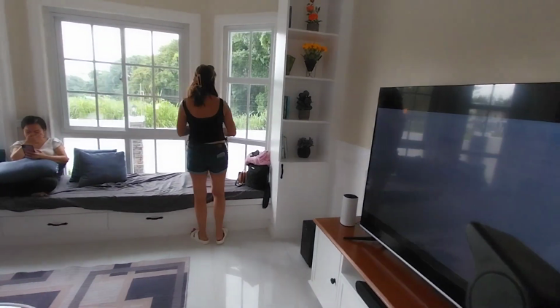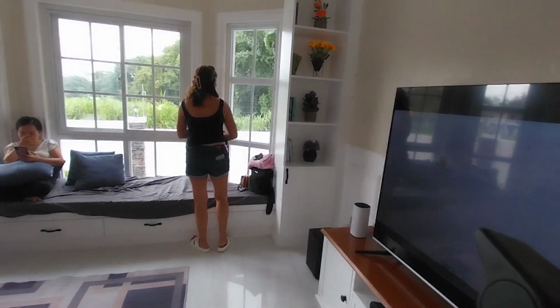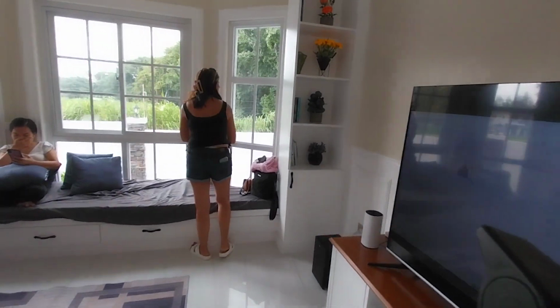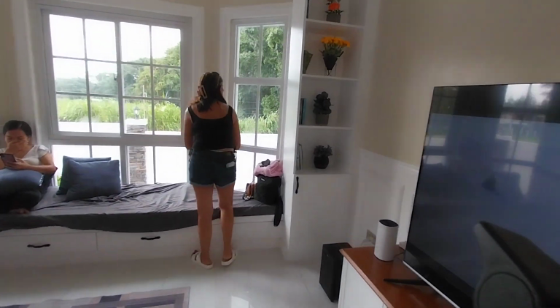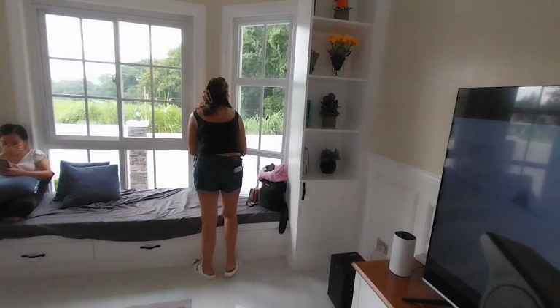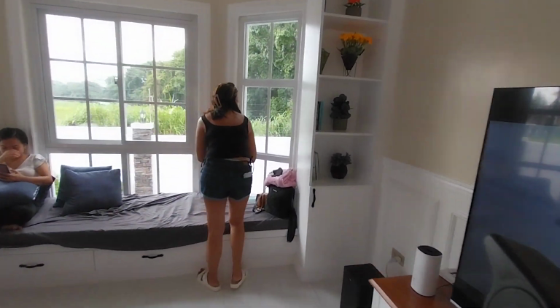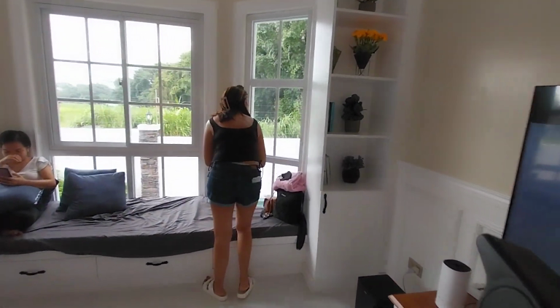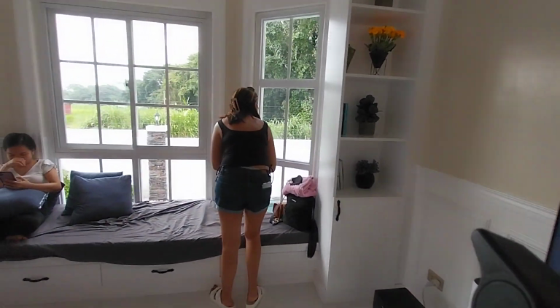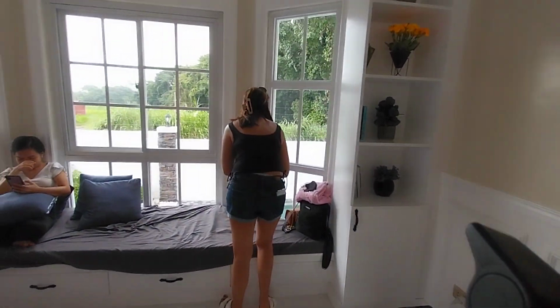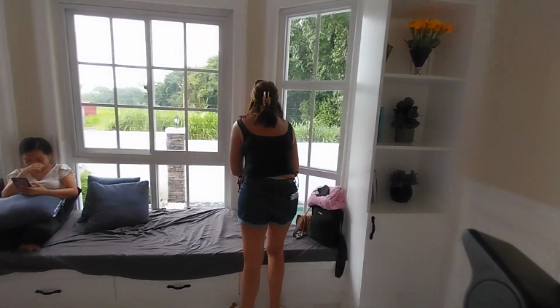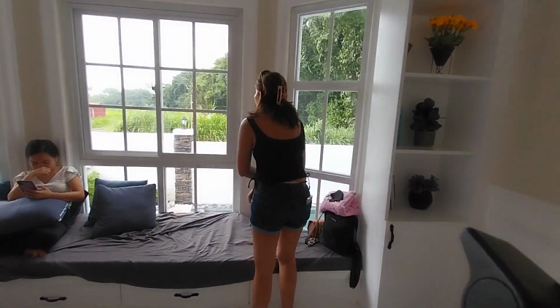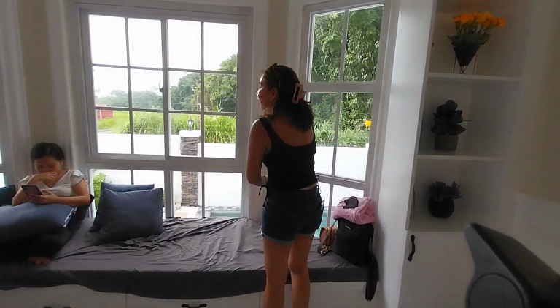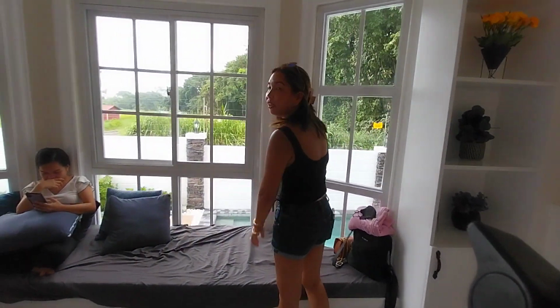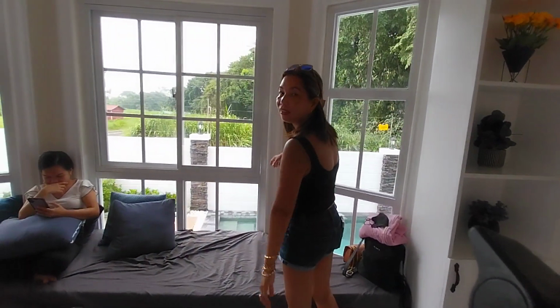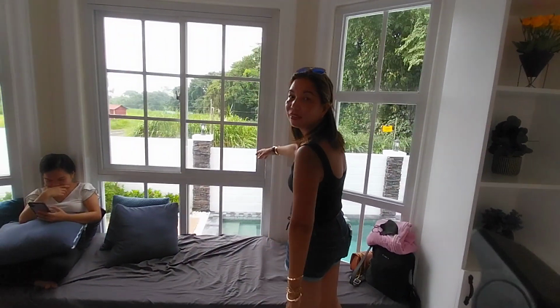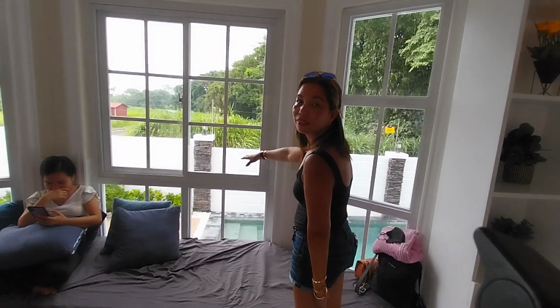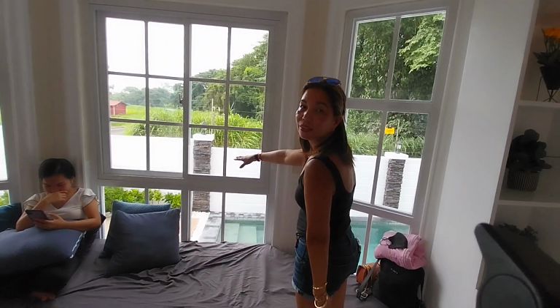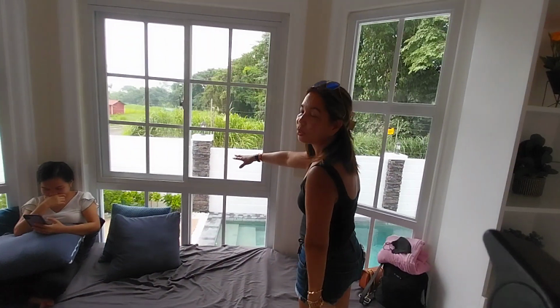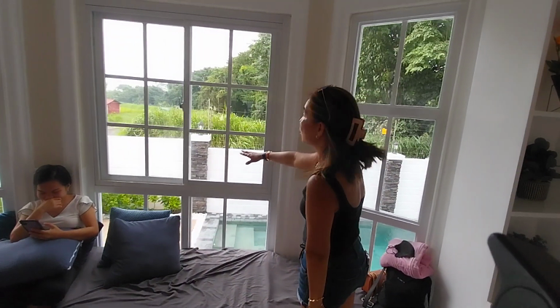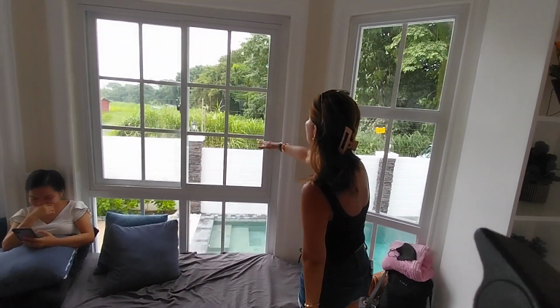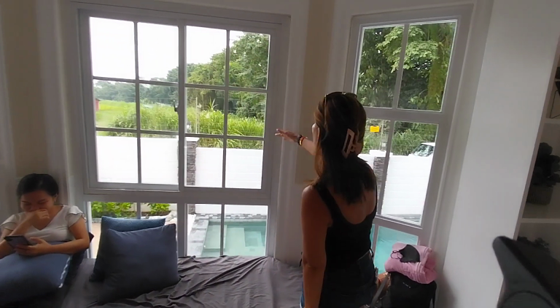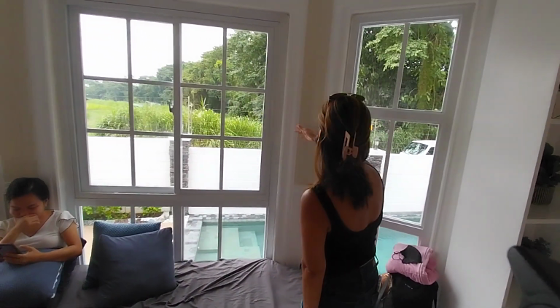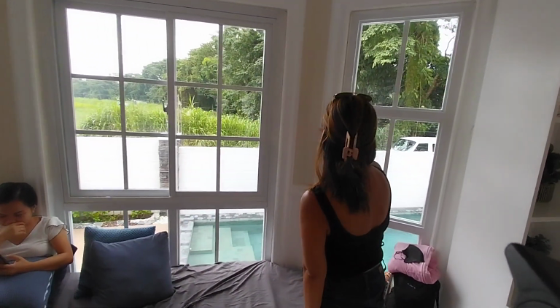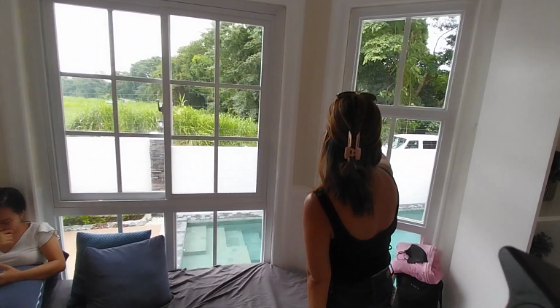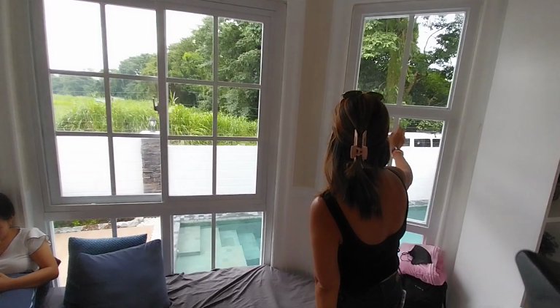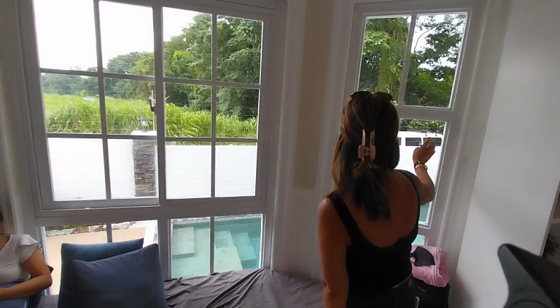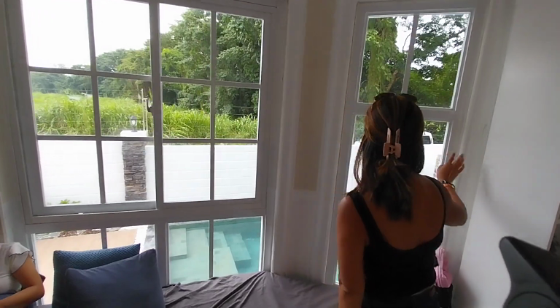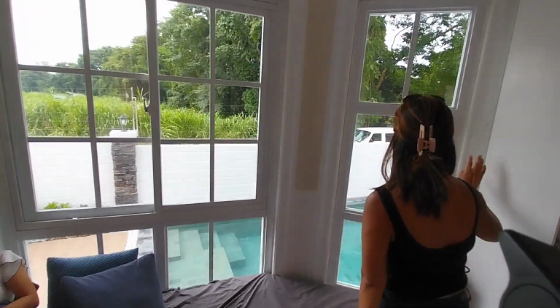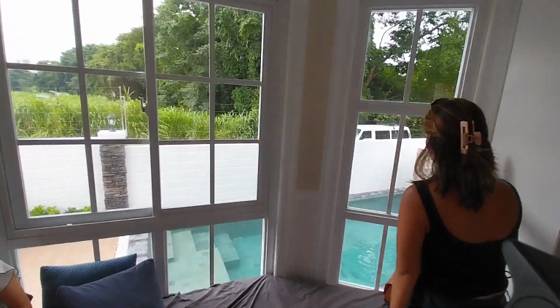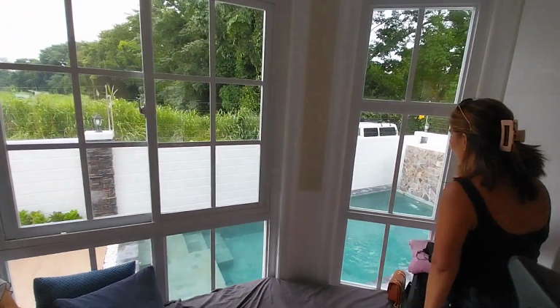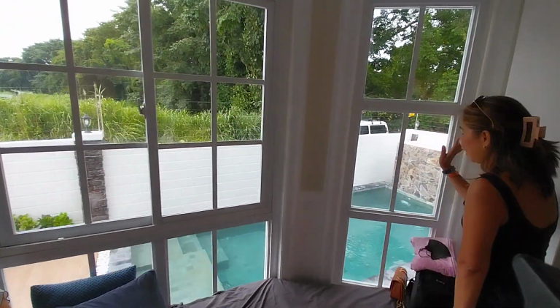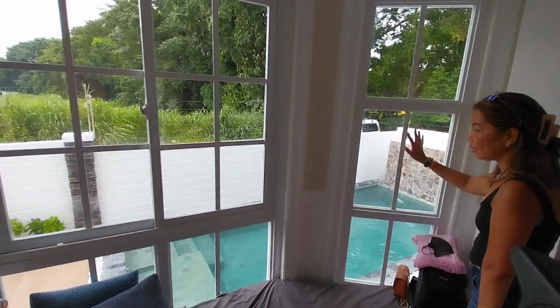Looking out to the pool. This is the box or film area.